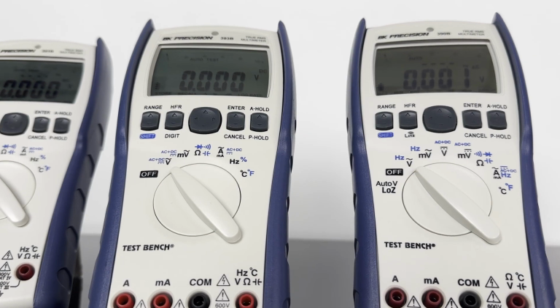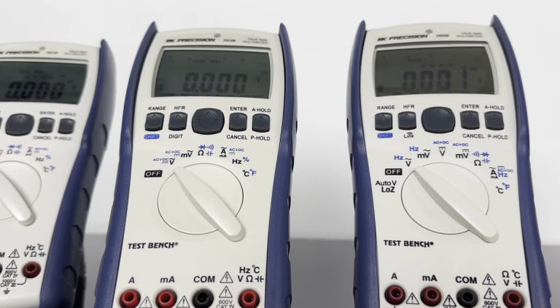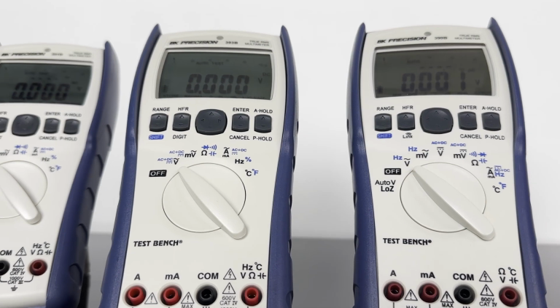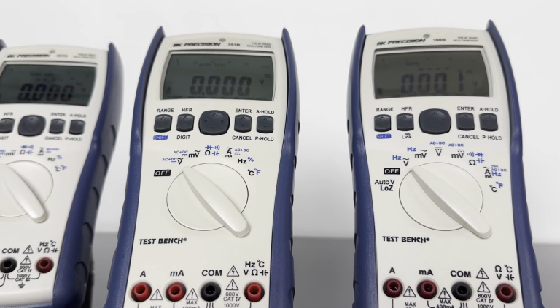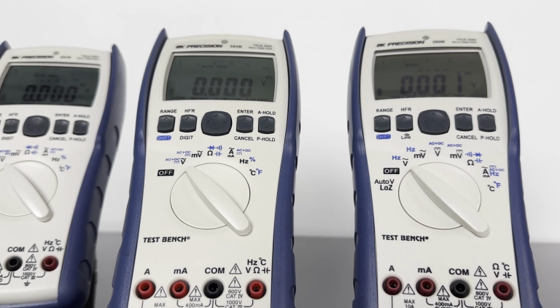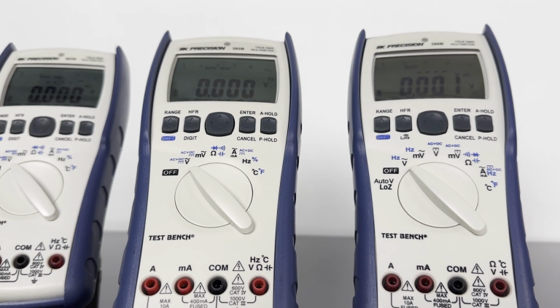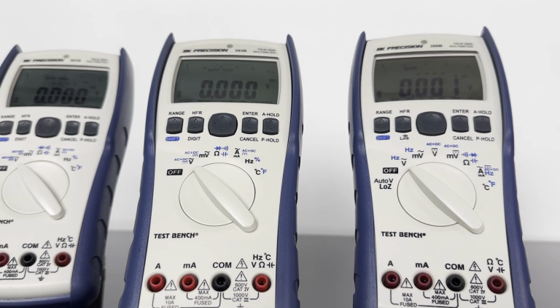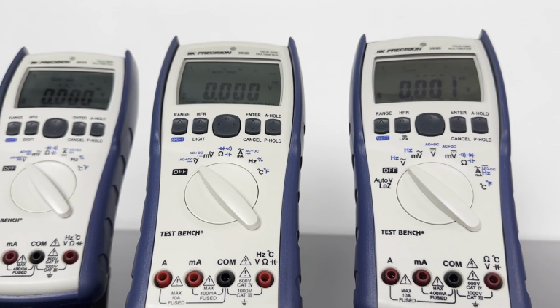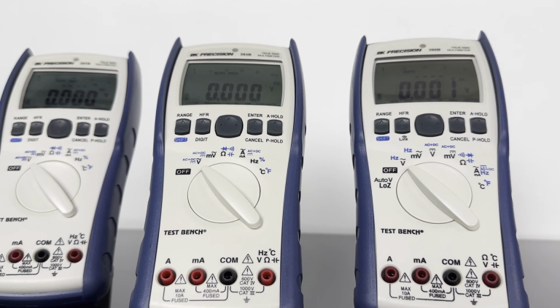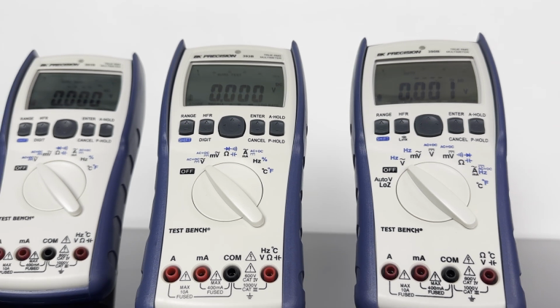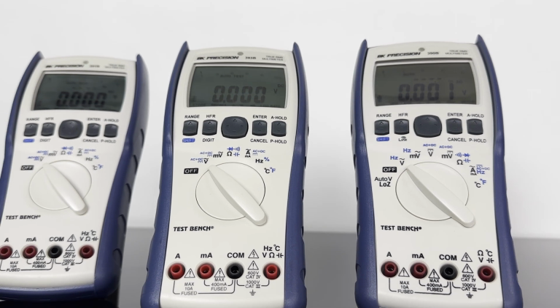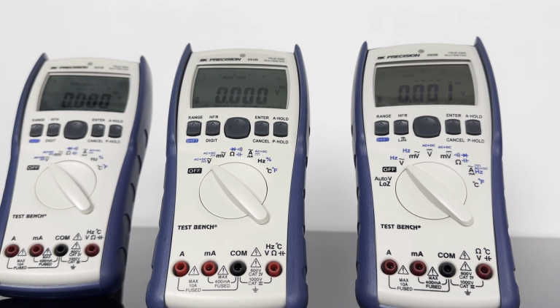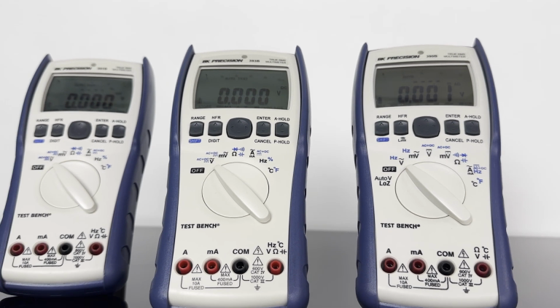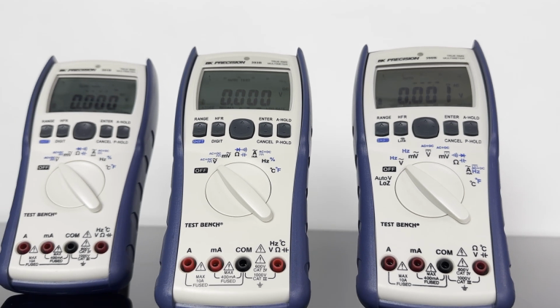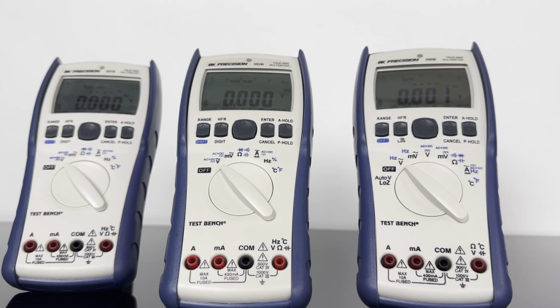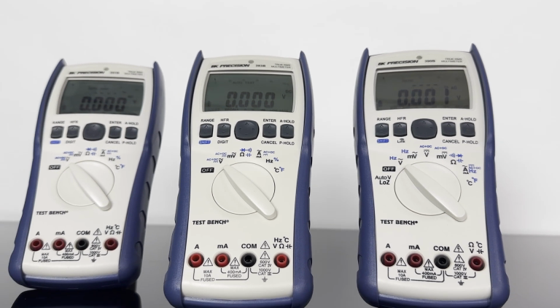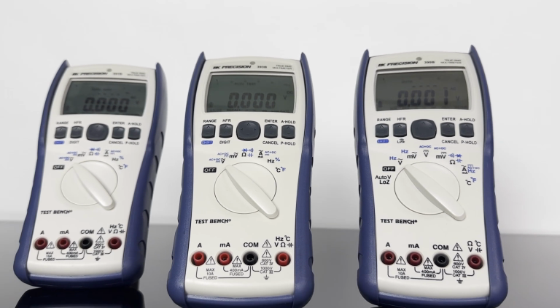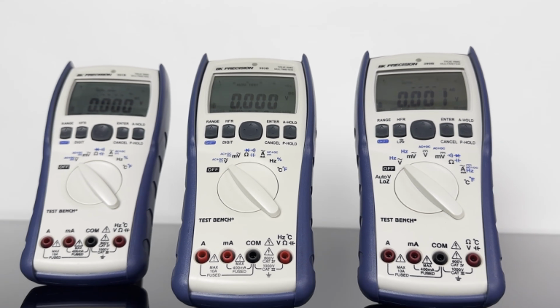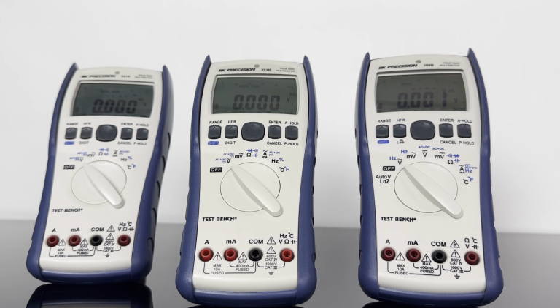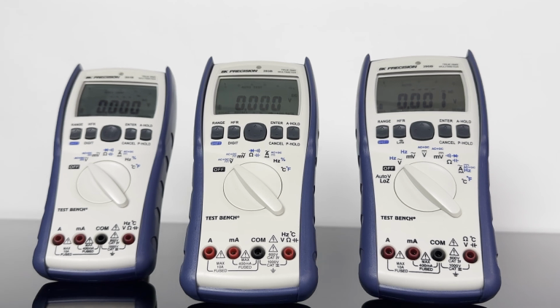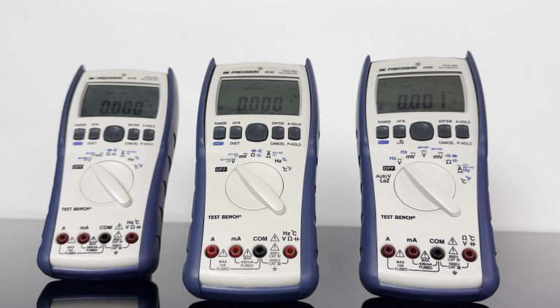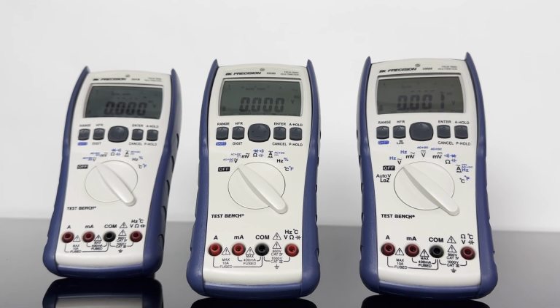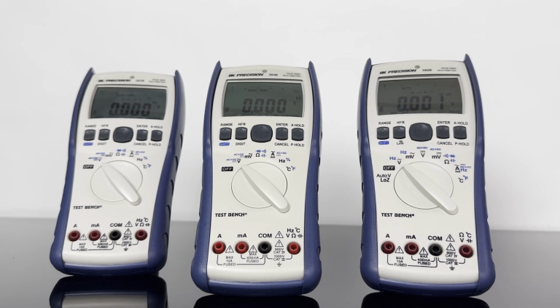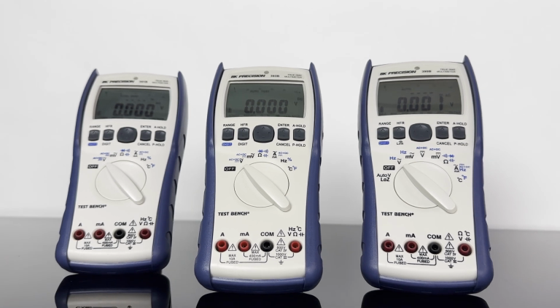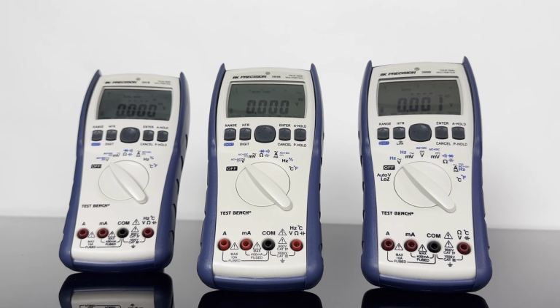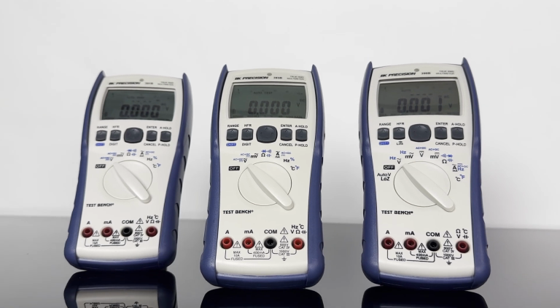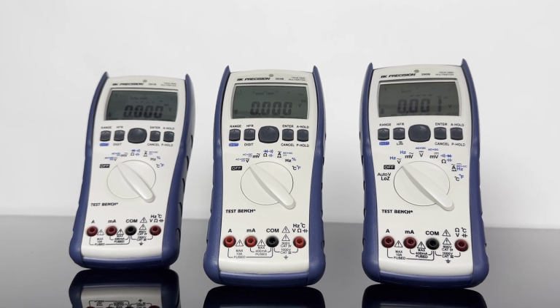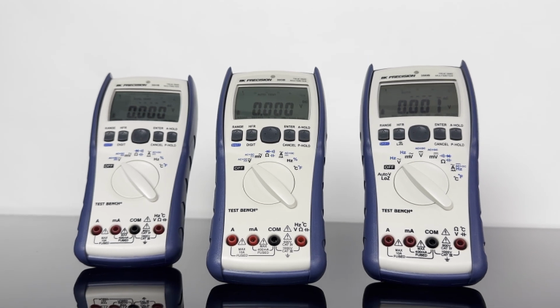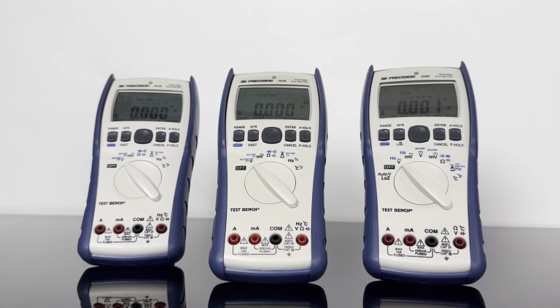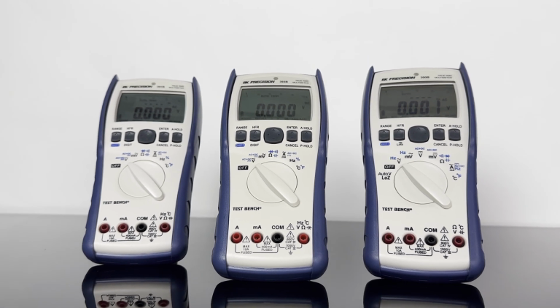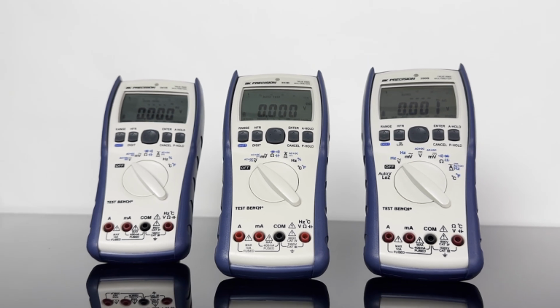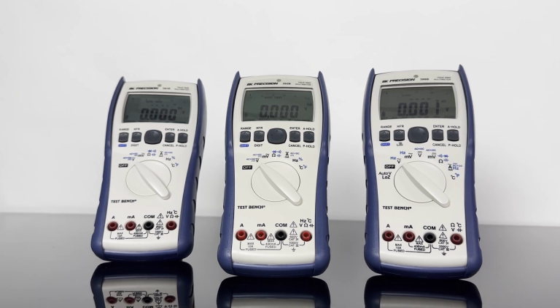Backed by a 3-year warranty, the 390B series delivers reliable performance for engineers and technicians.